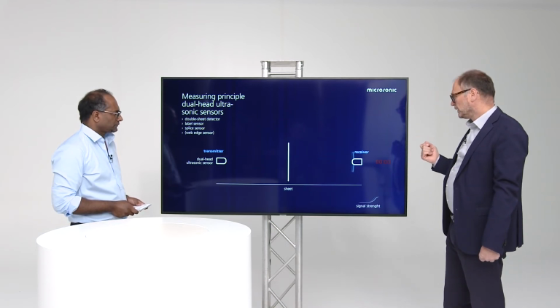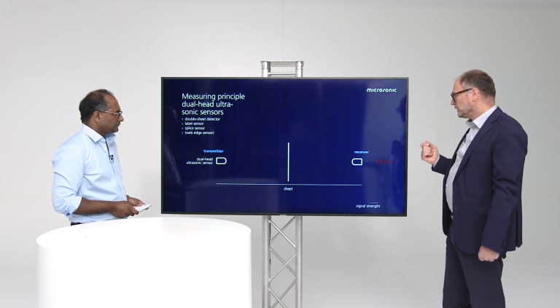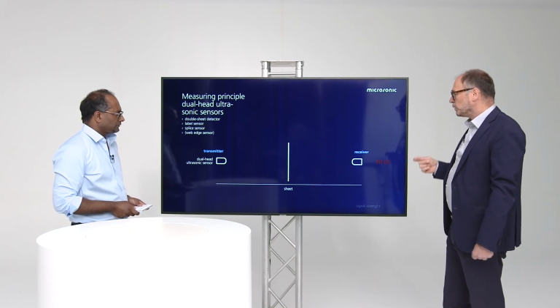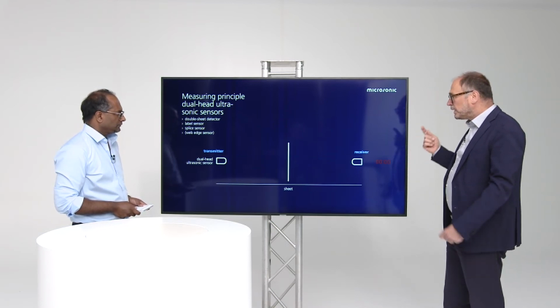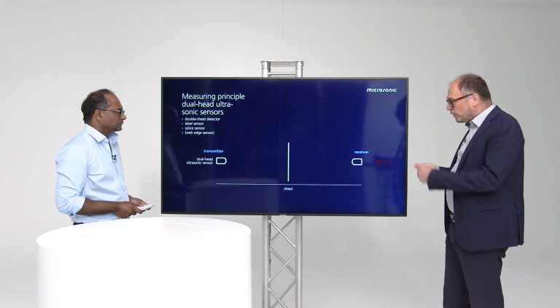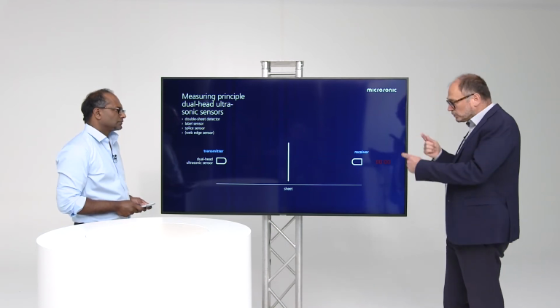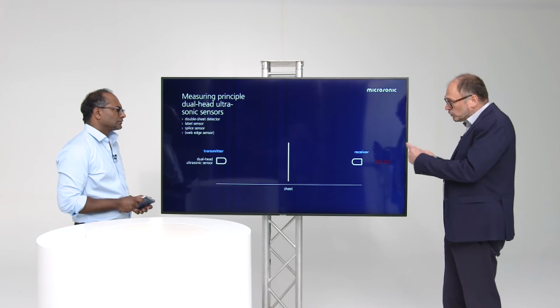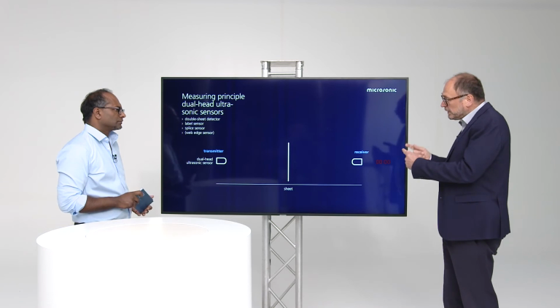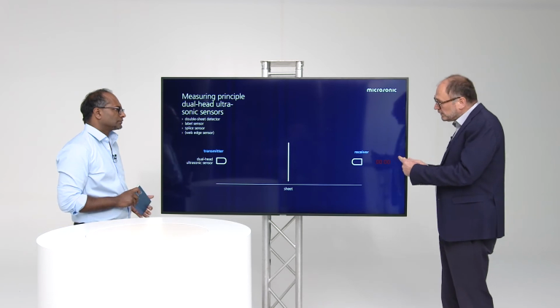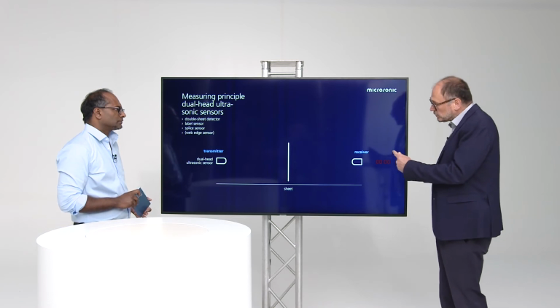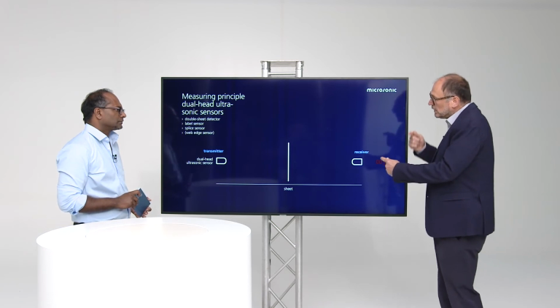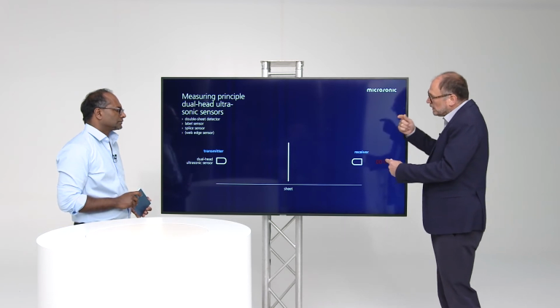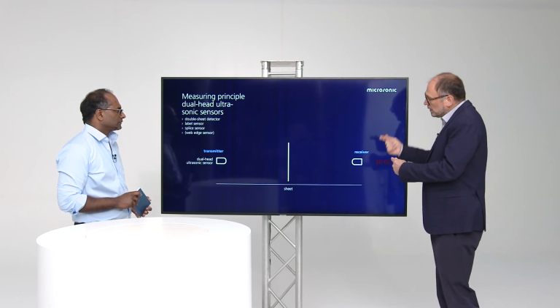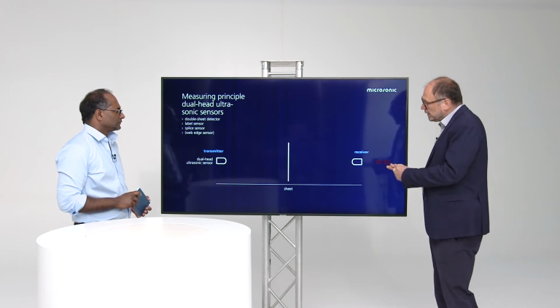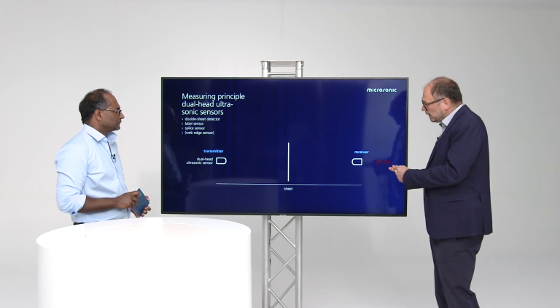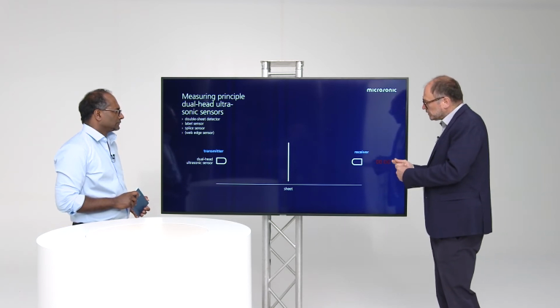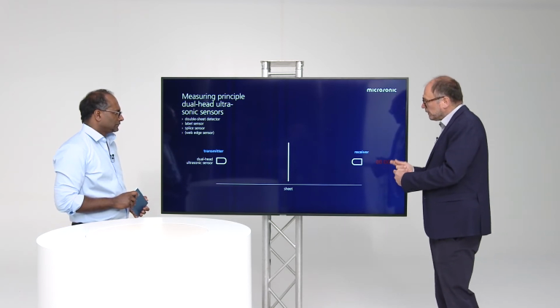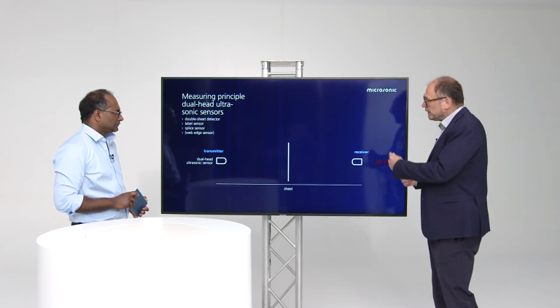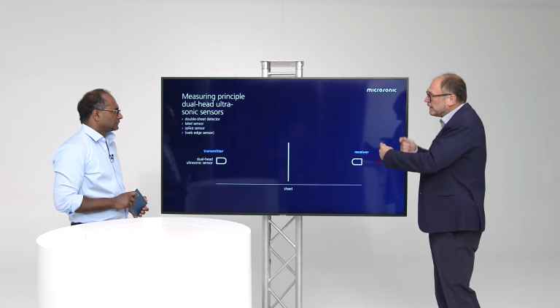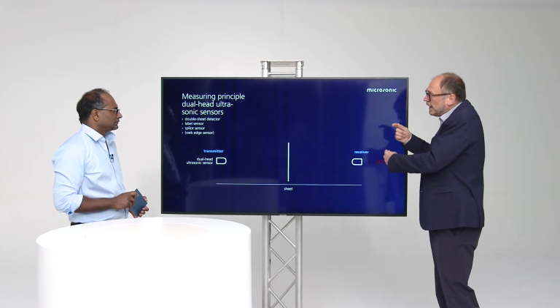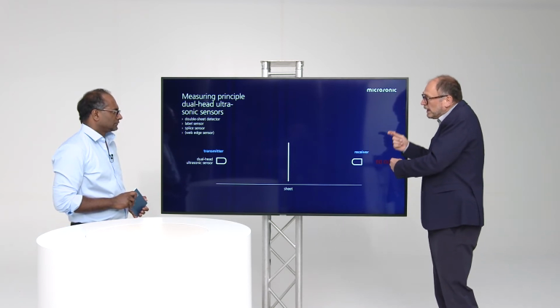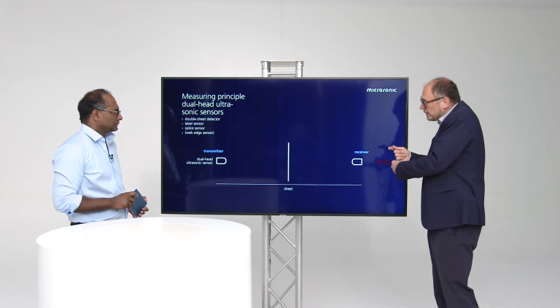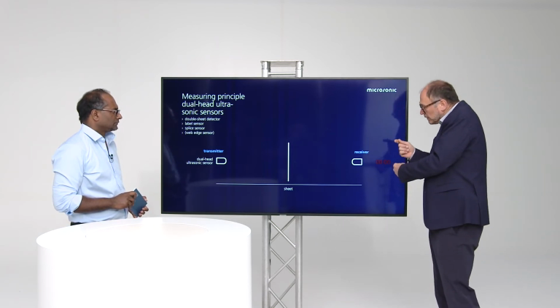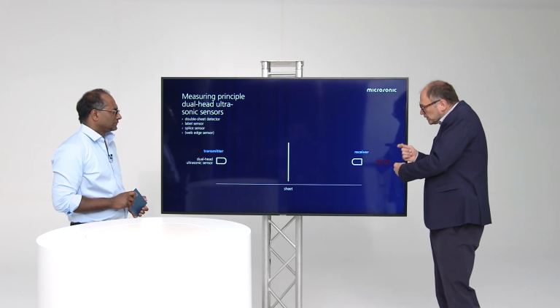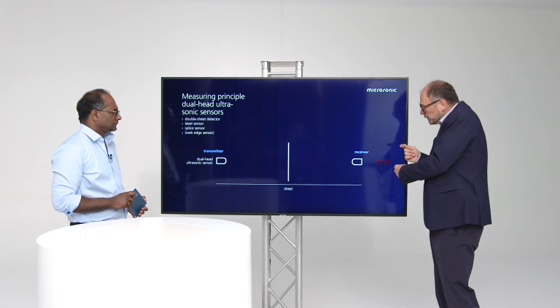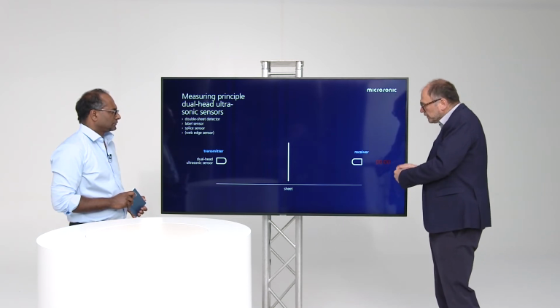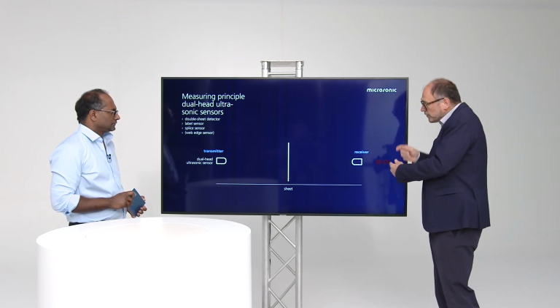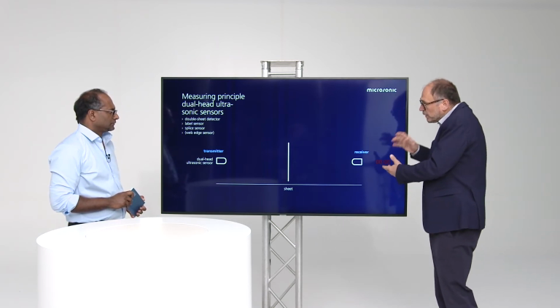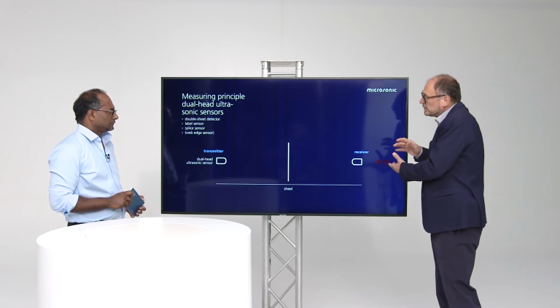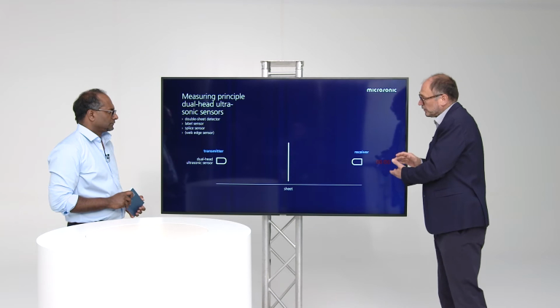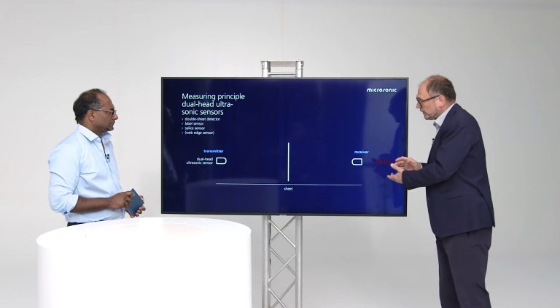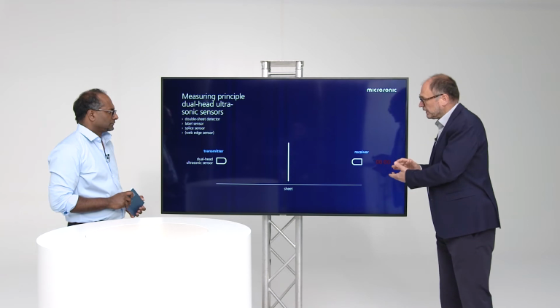So we also have the combination of runtime measurement and measuring the strength of the signal.